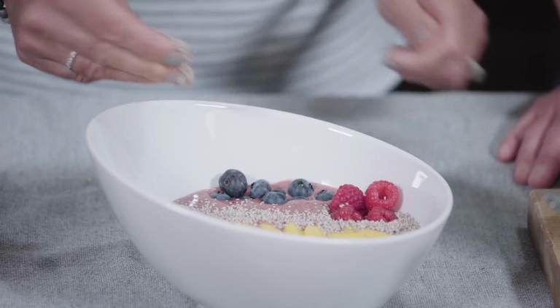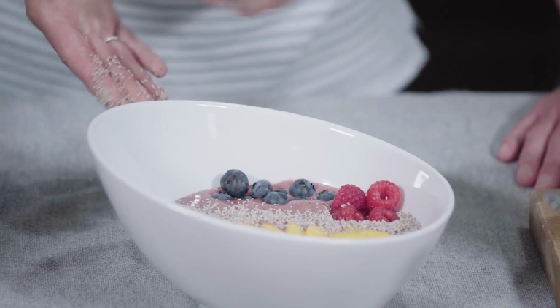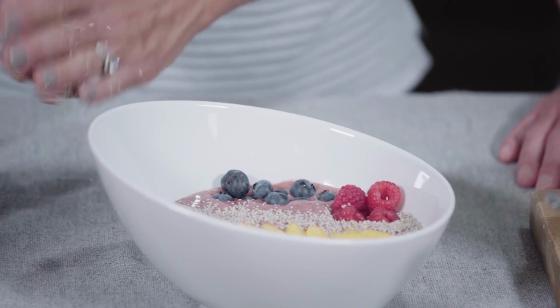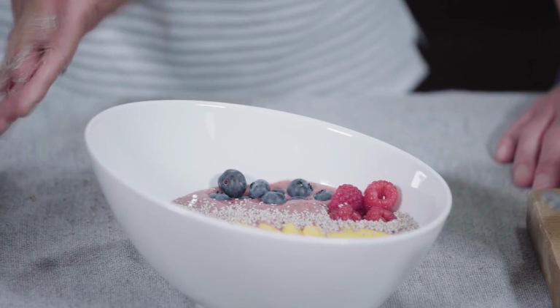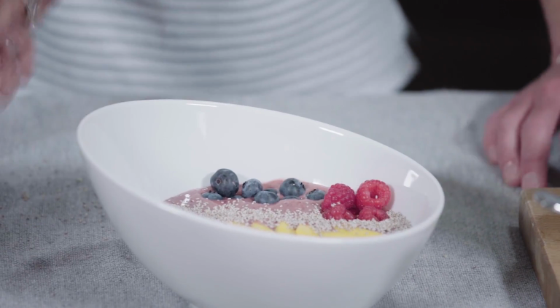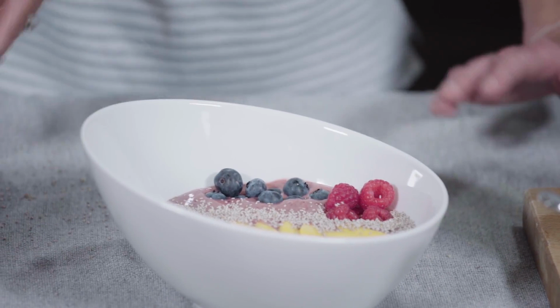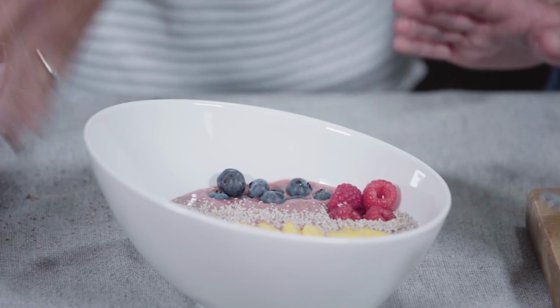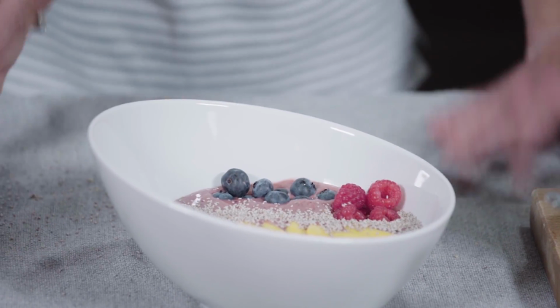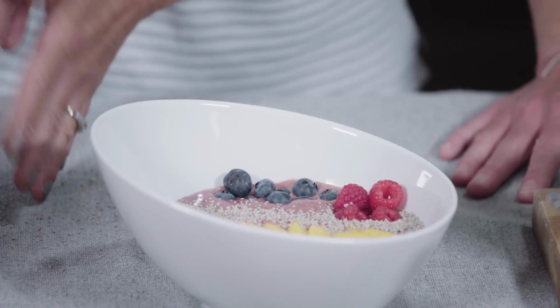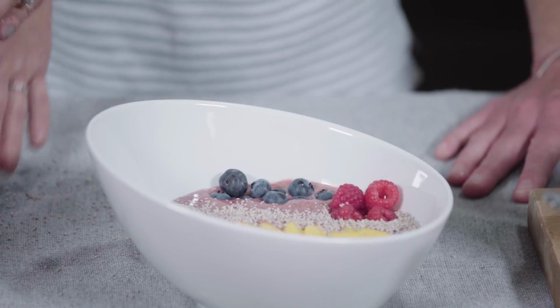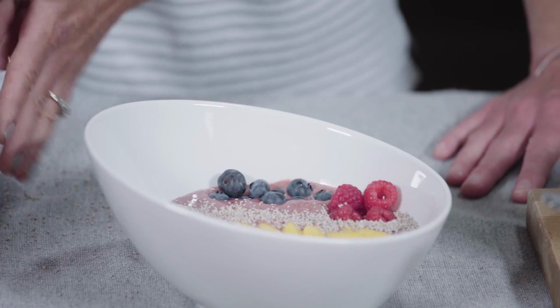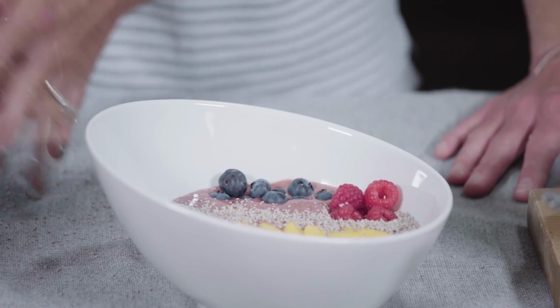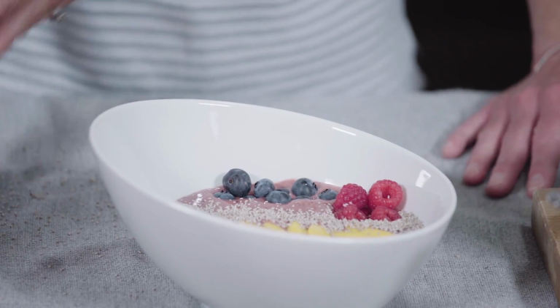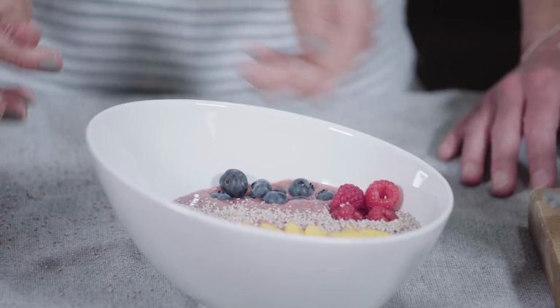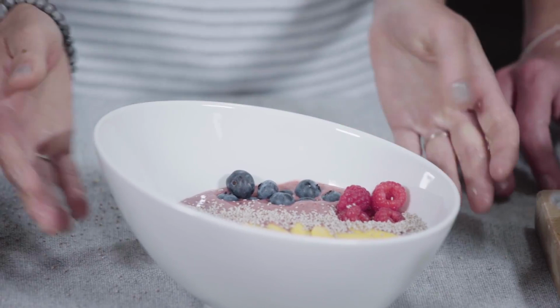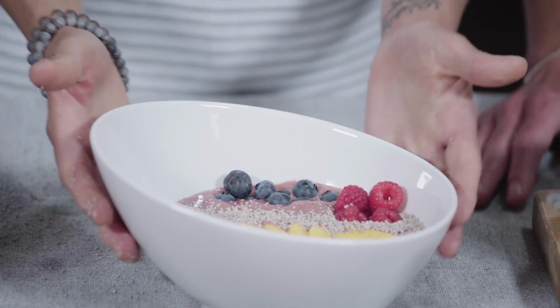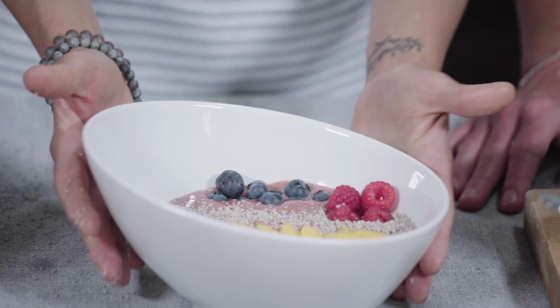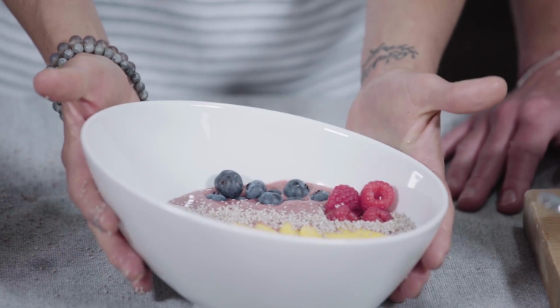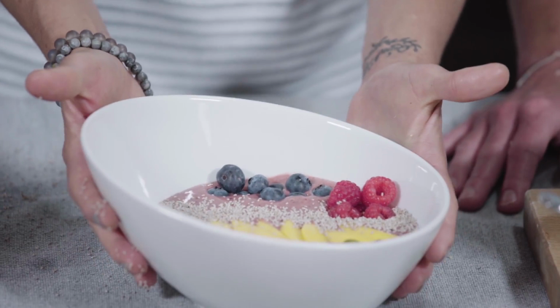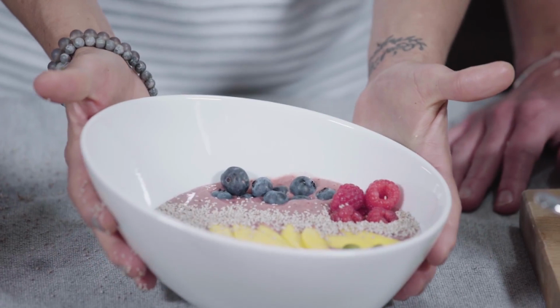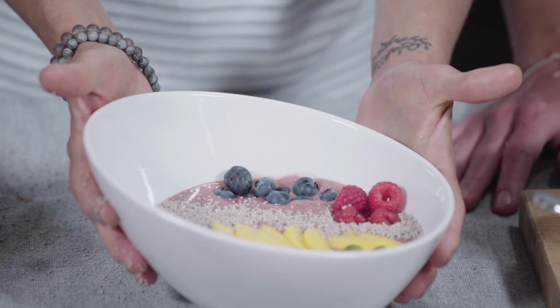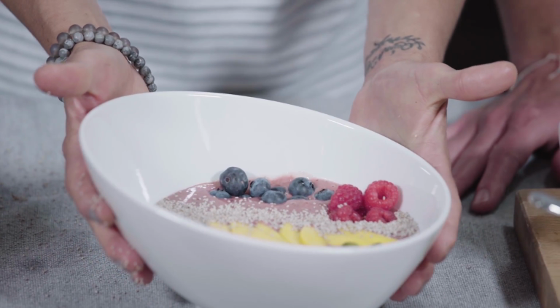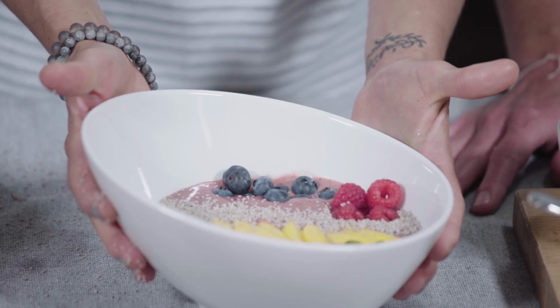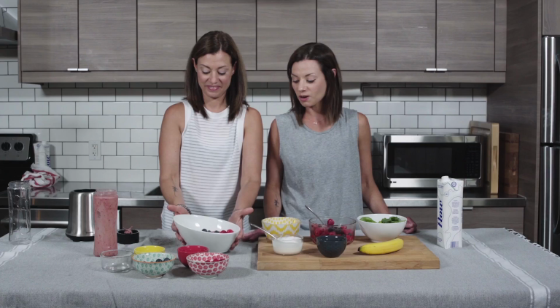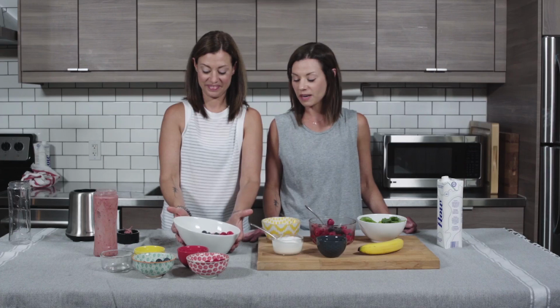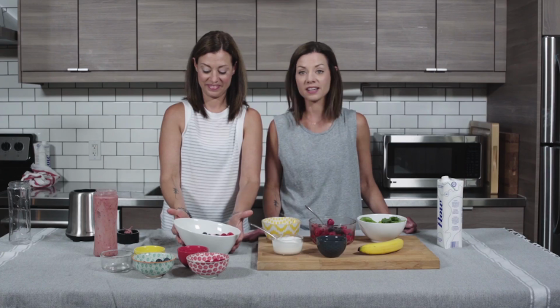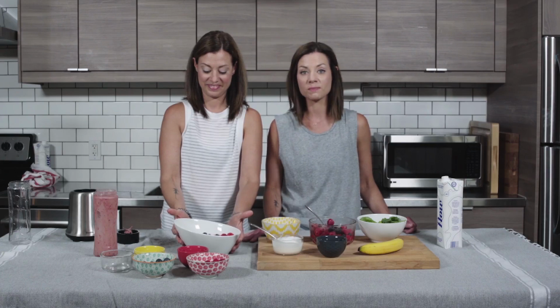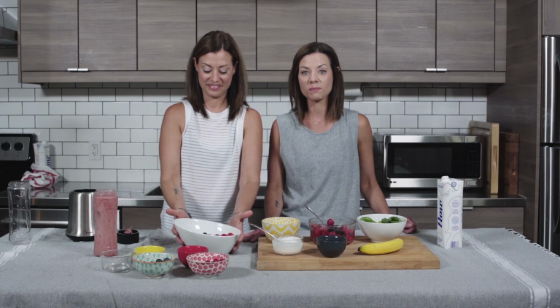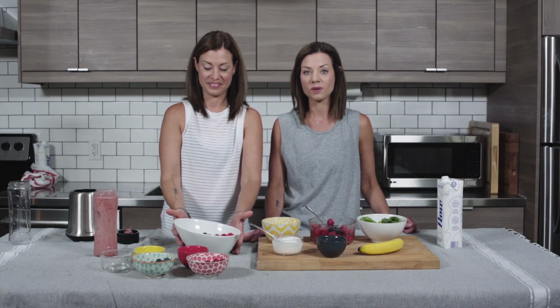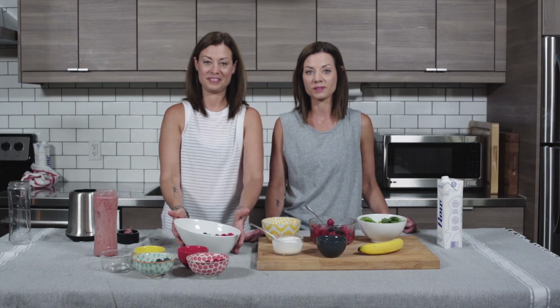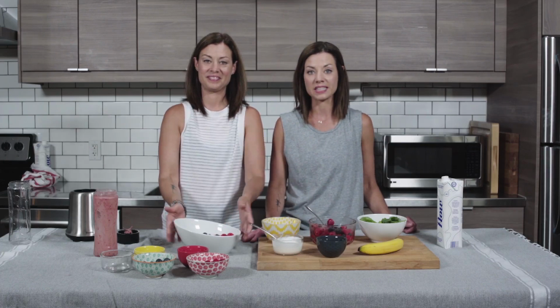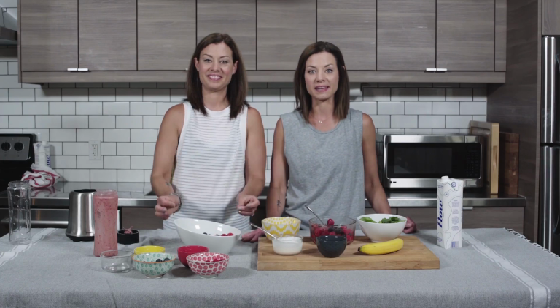So there you have it — there's our favorite morning mango berry smoothie bowl recipe.